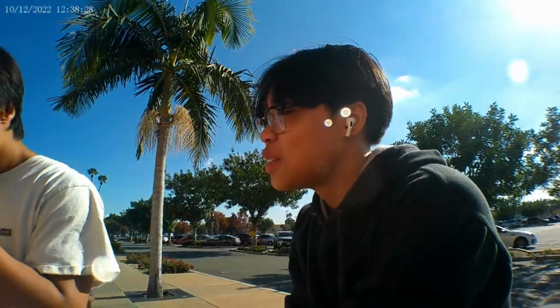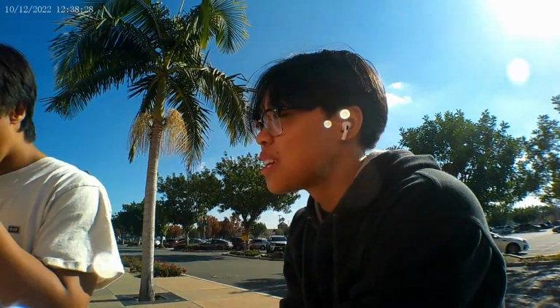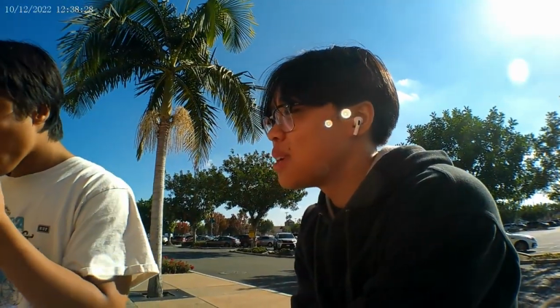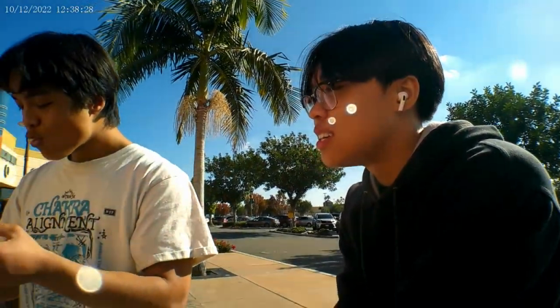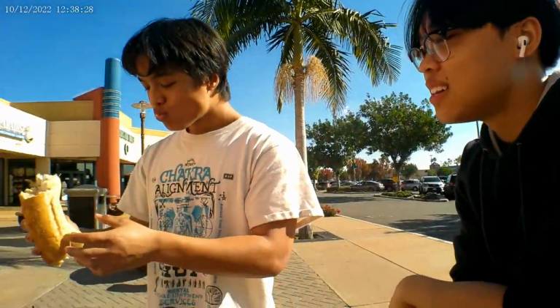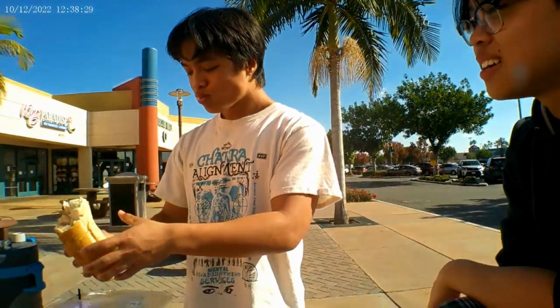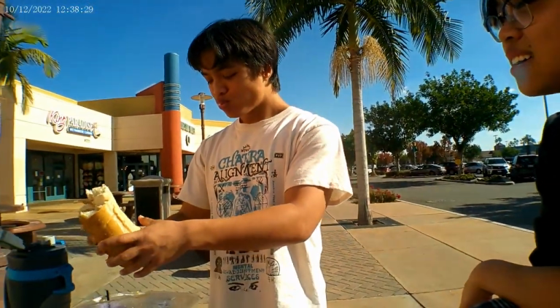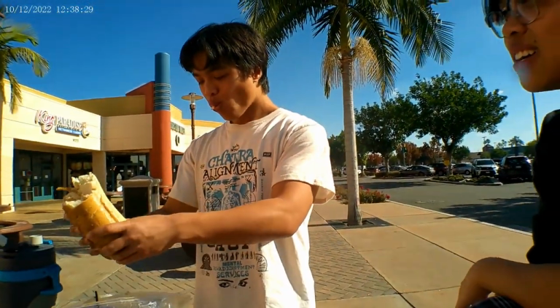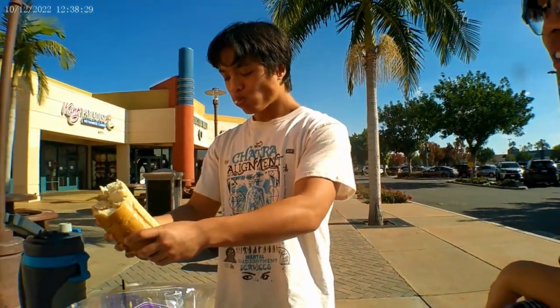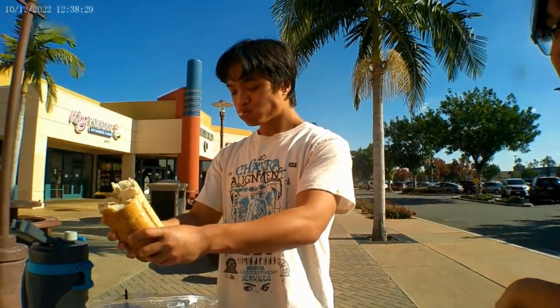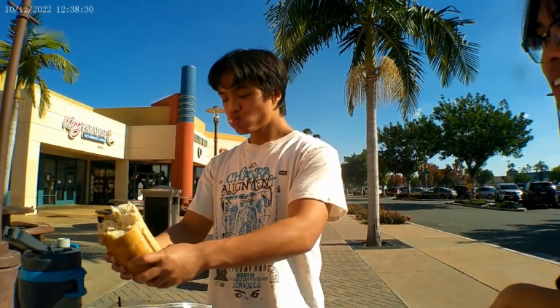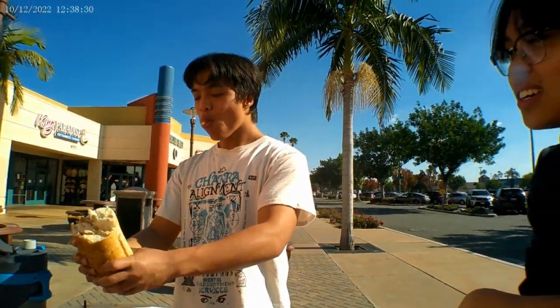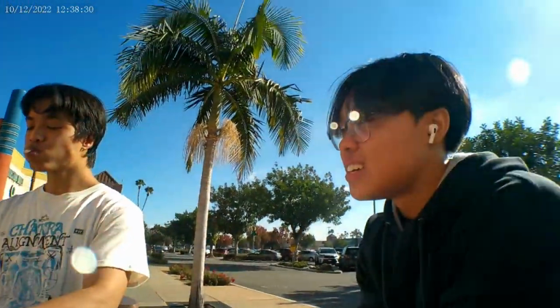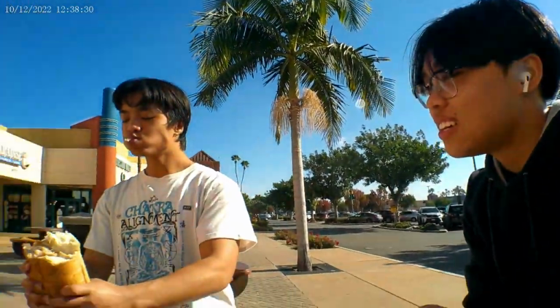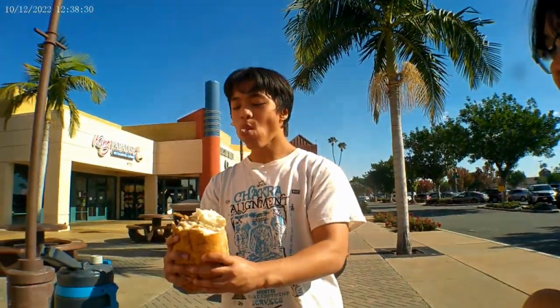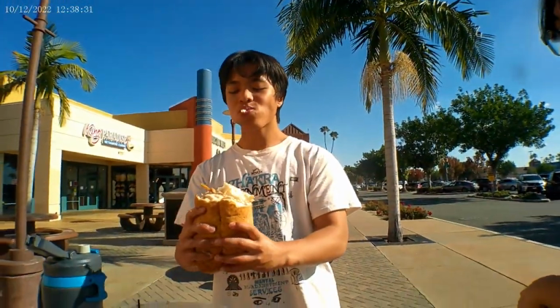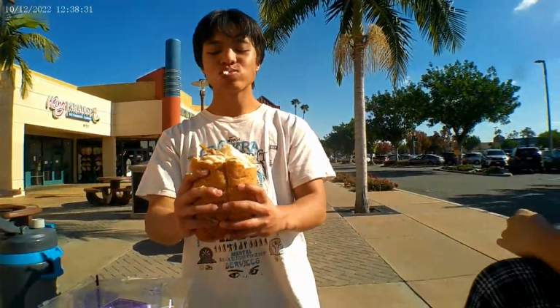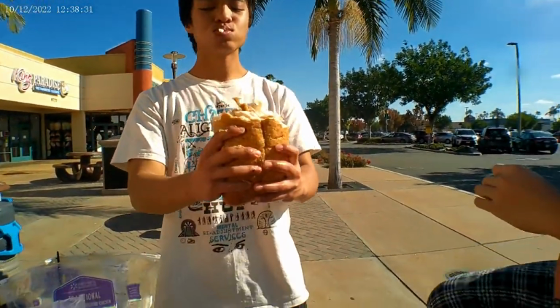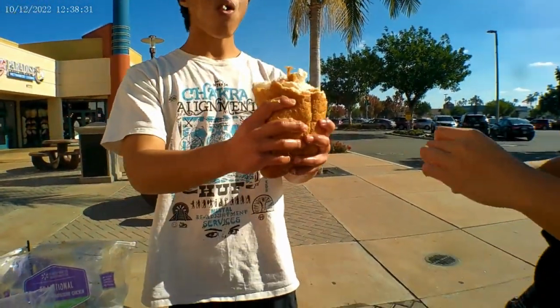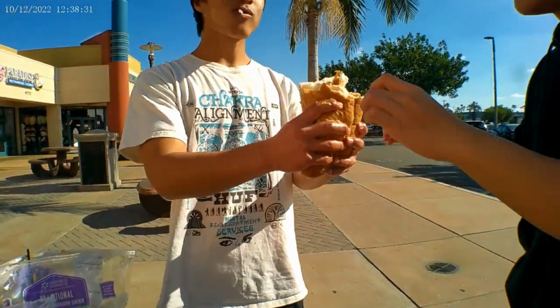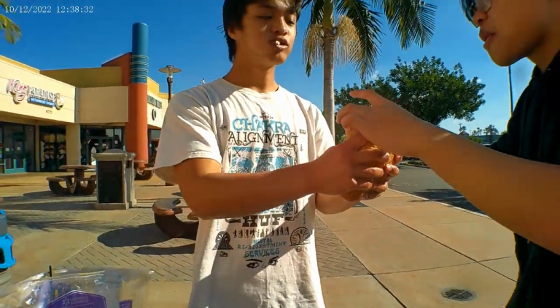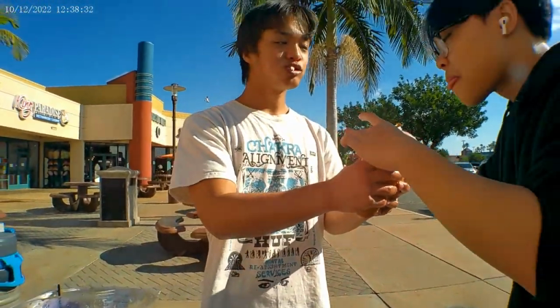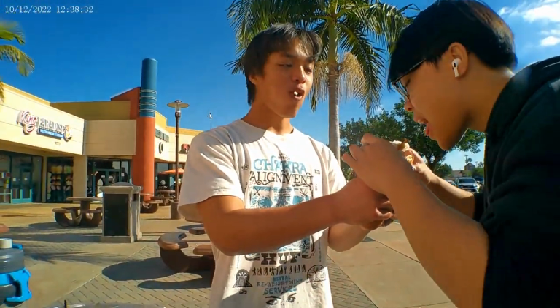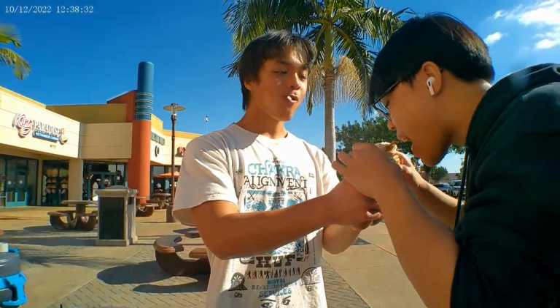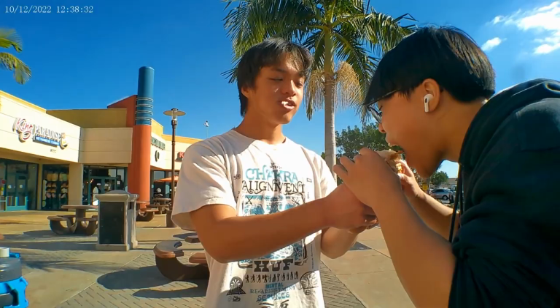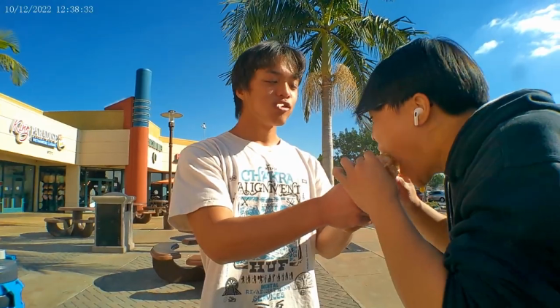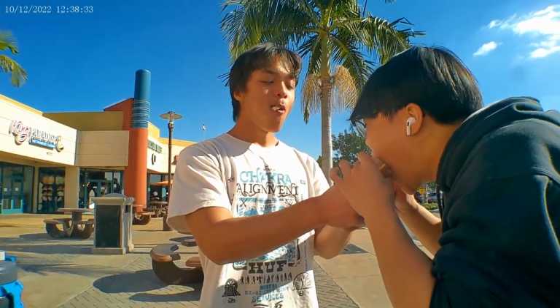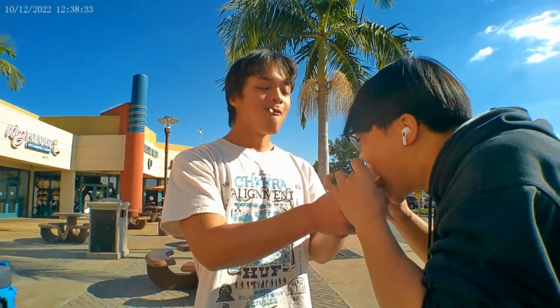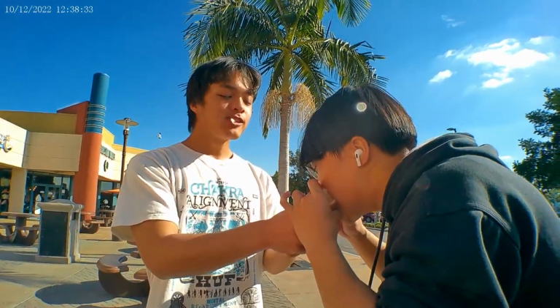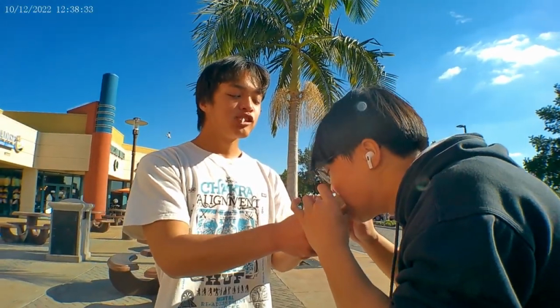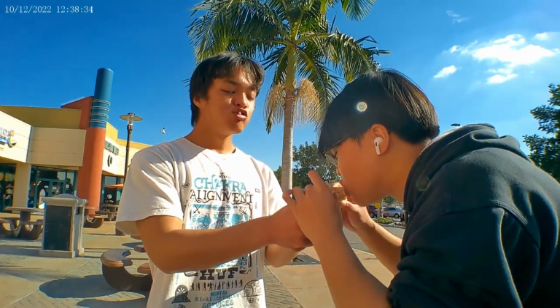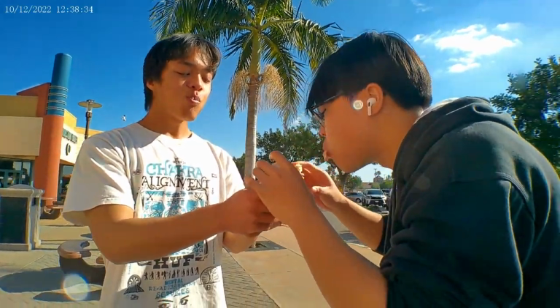Yo, let me get a bite. Adam's wasted, I'm wasted. Nathan's eating this sandwich, bruh.